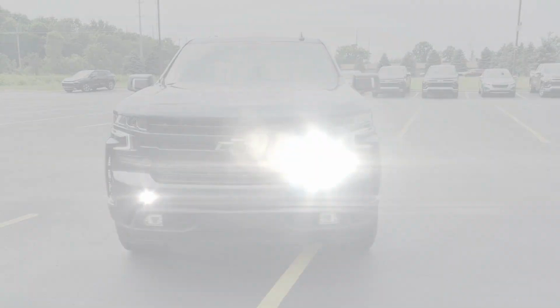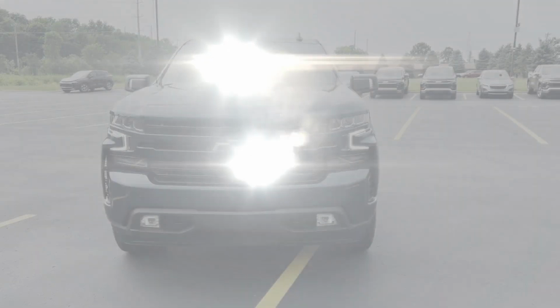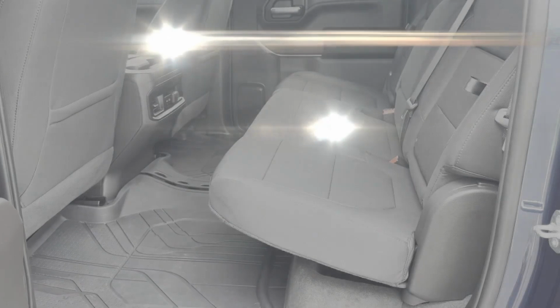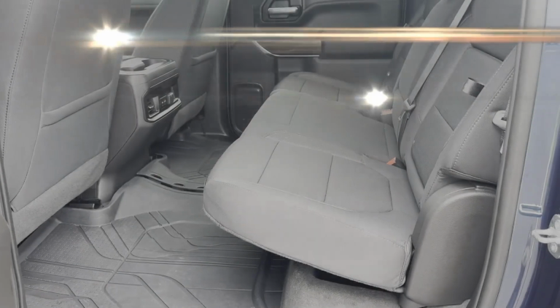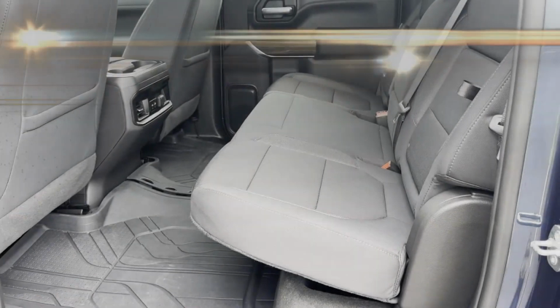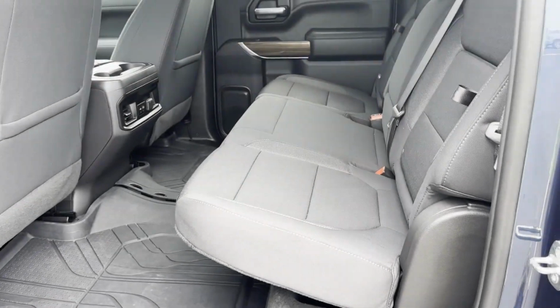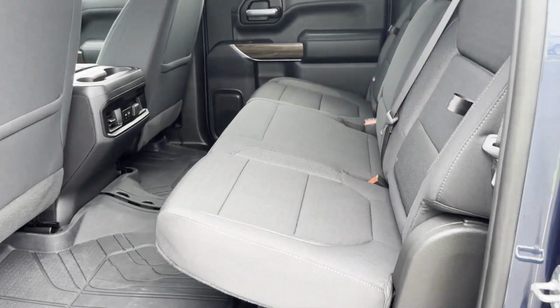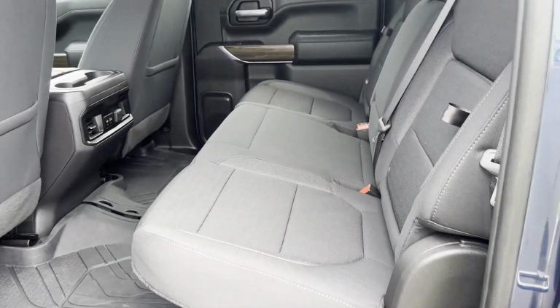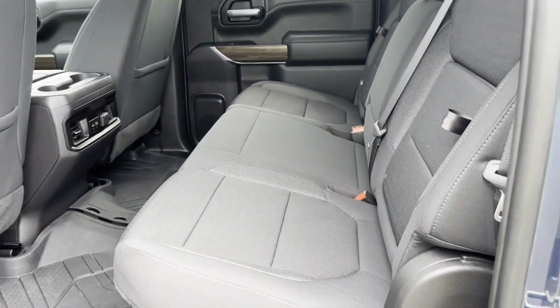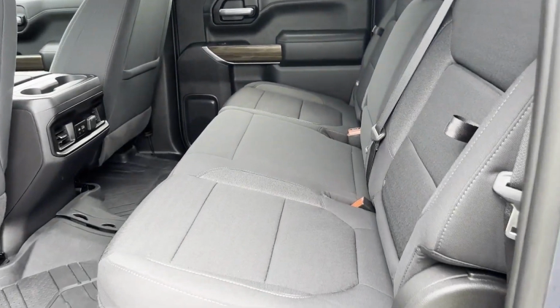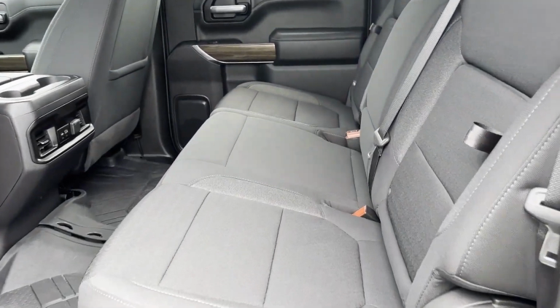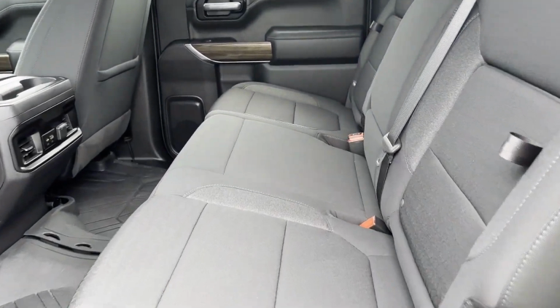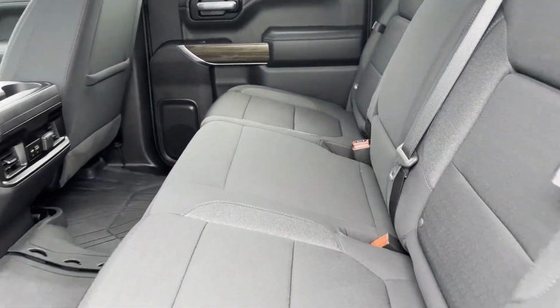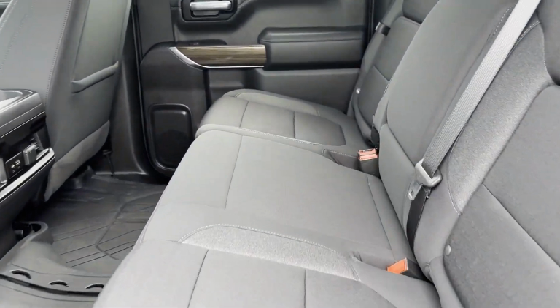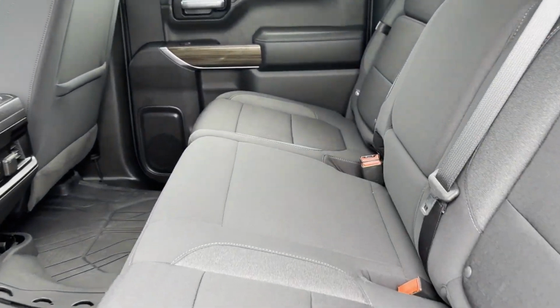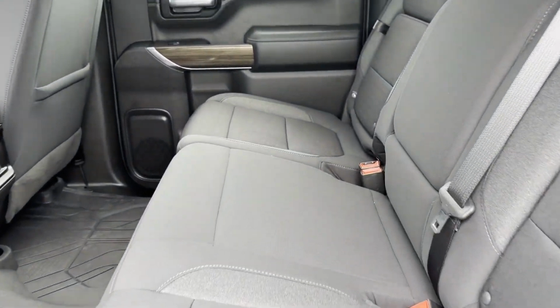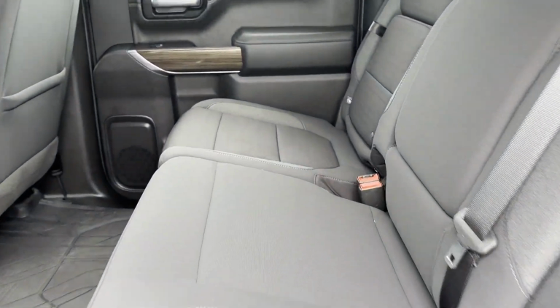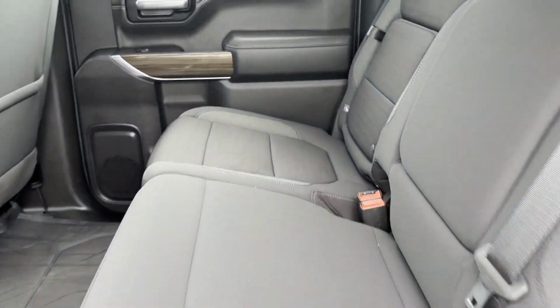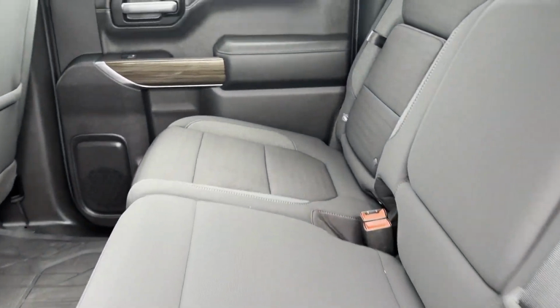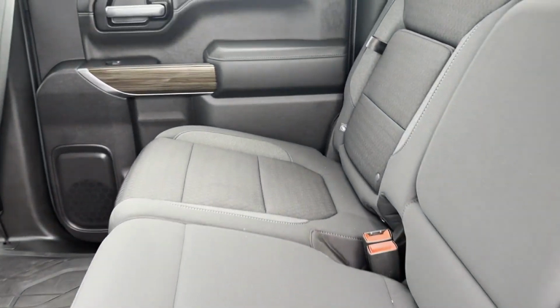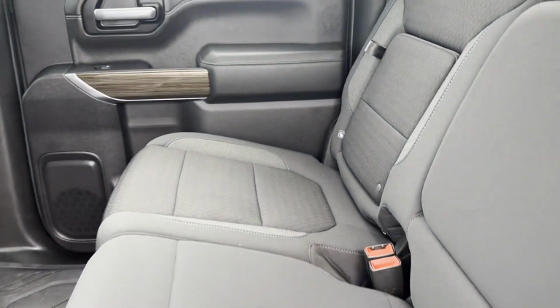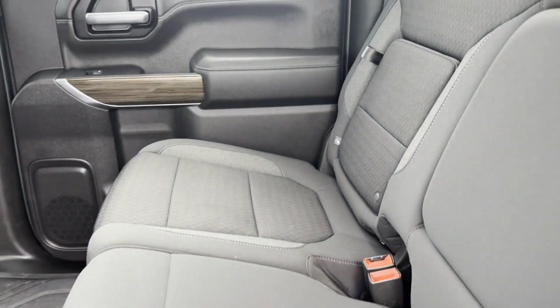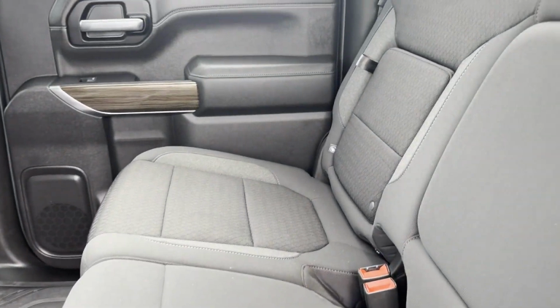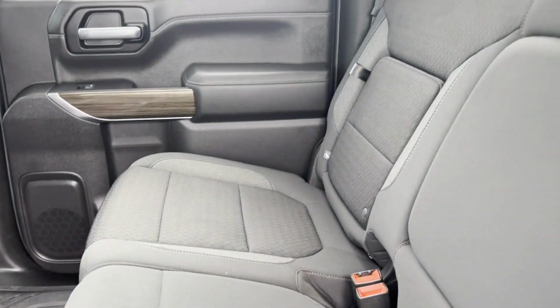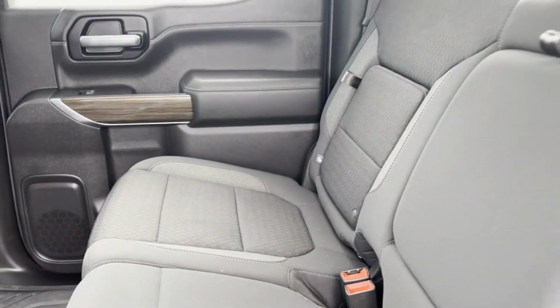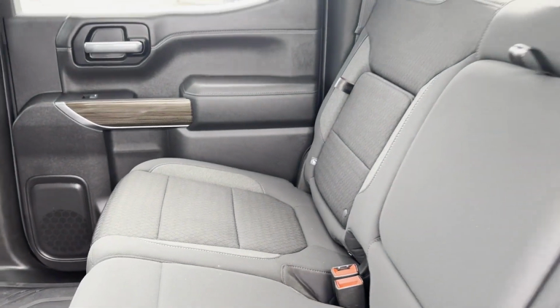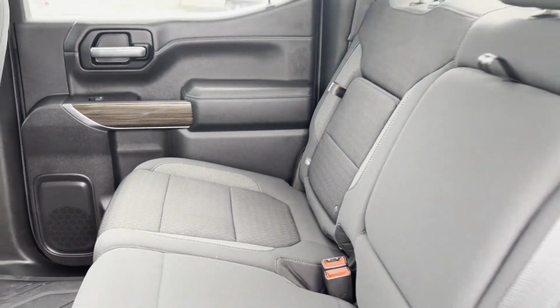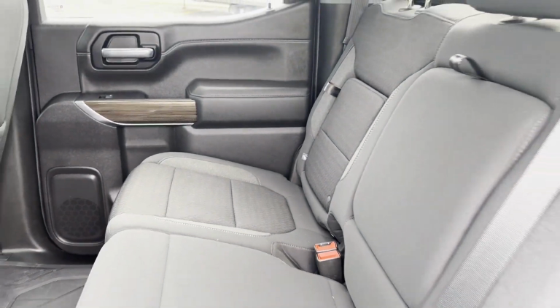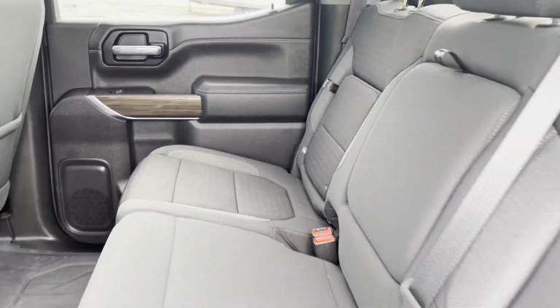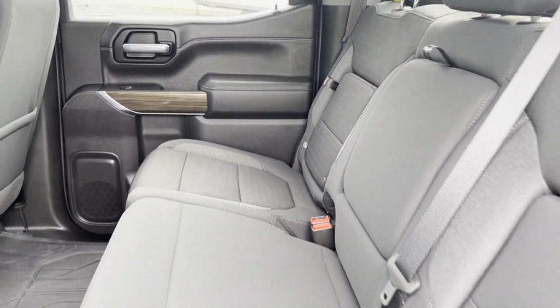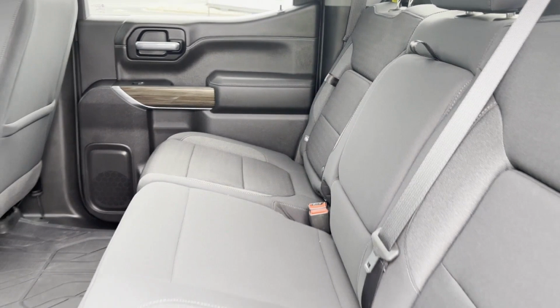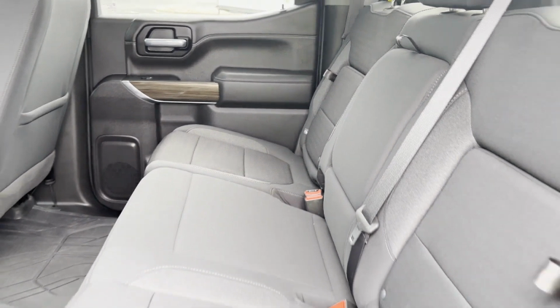Bluetooth, keyless start, power outlet, auto climate control, keyless entry.